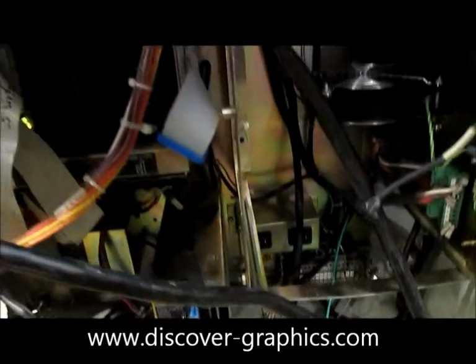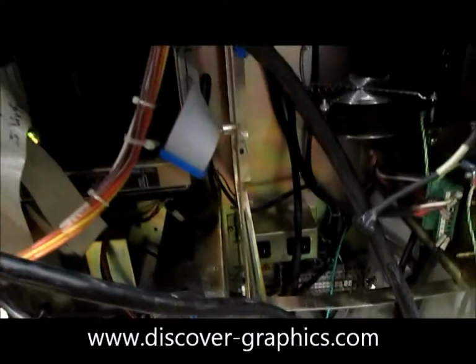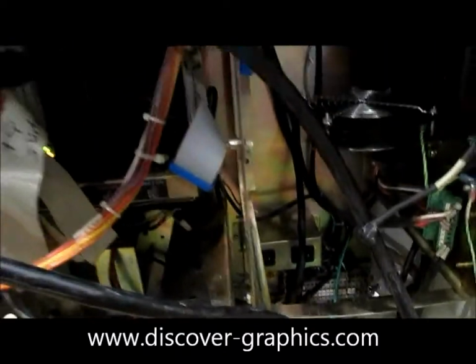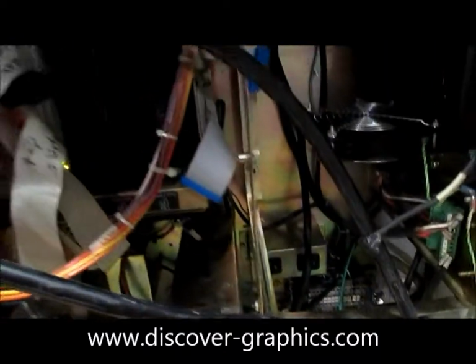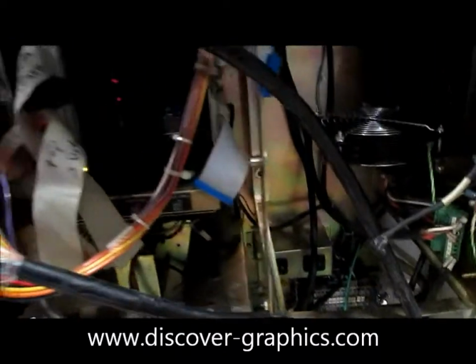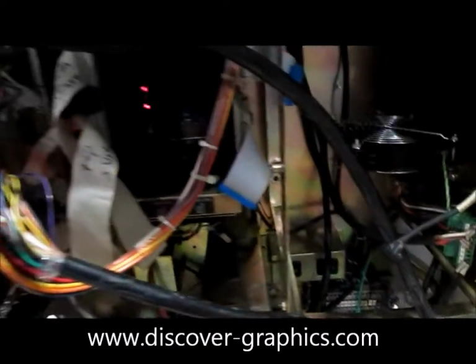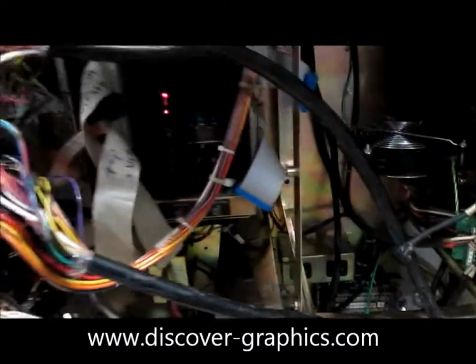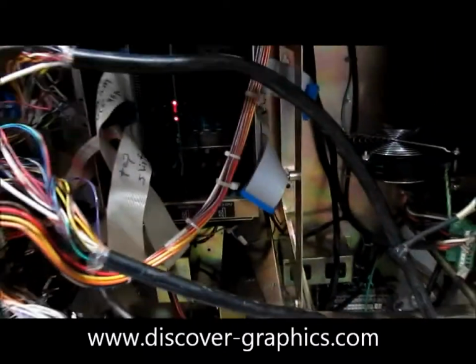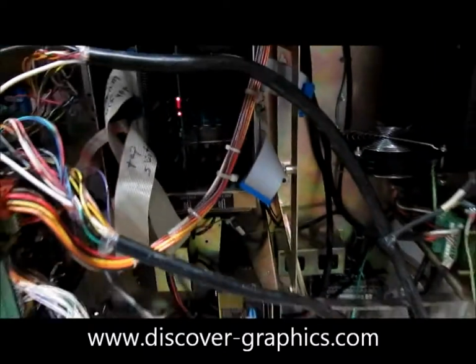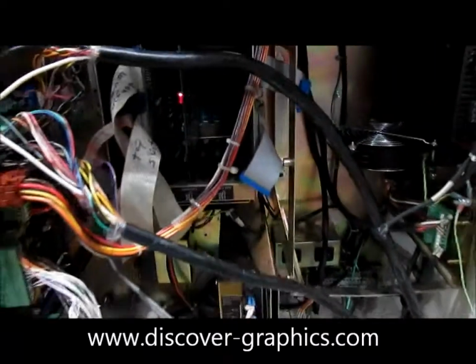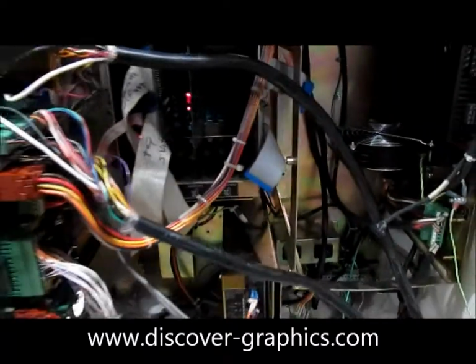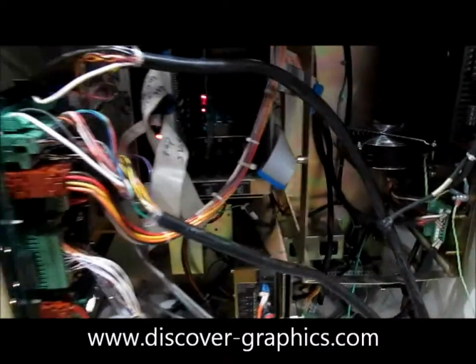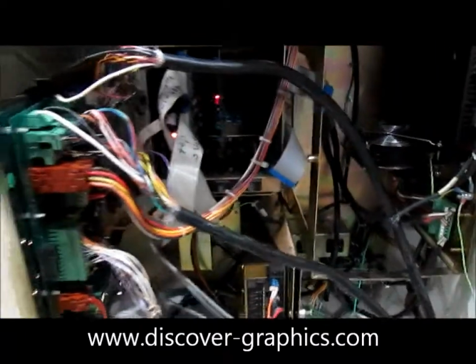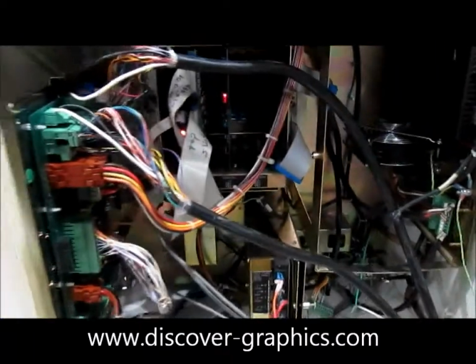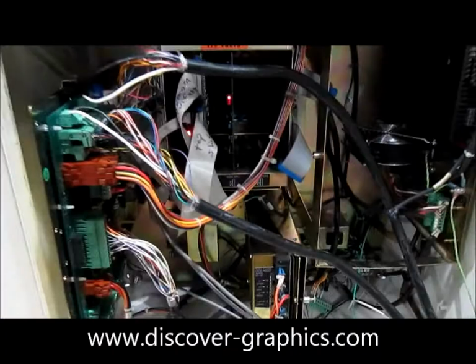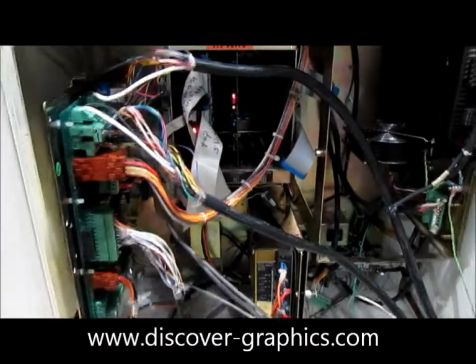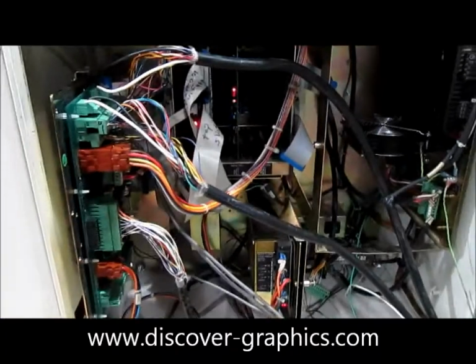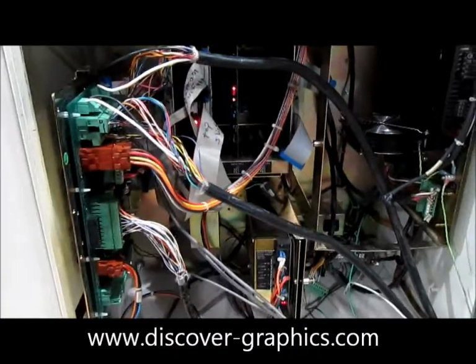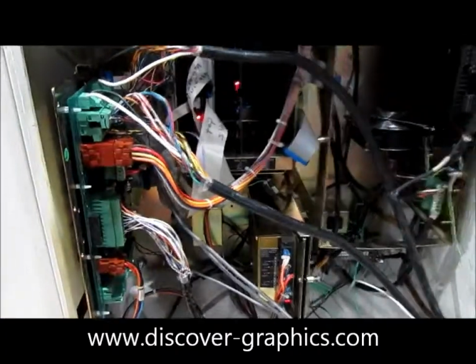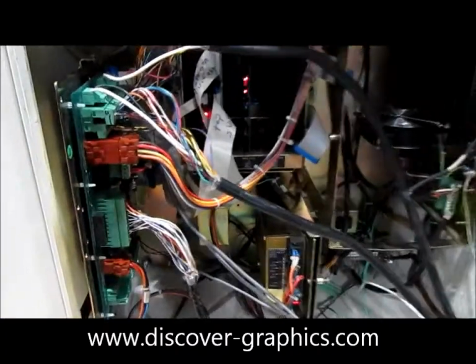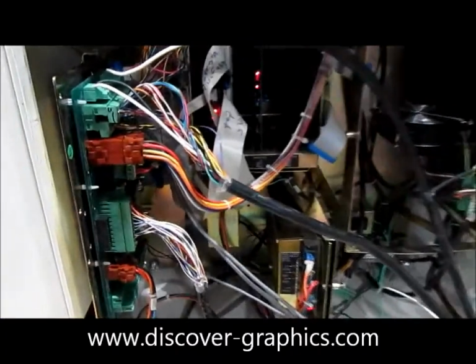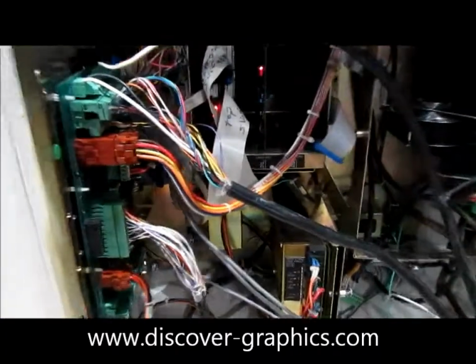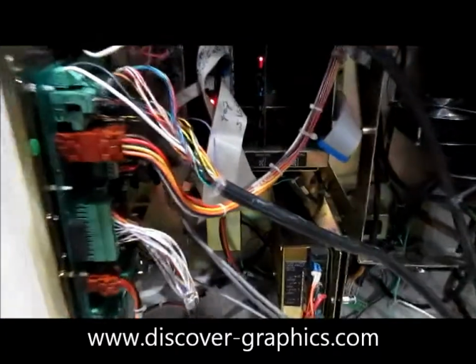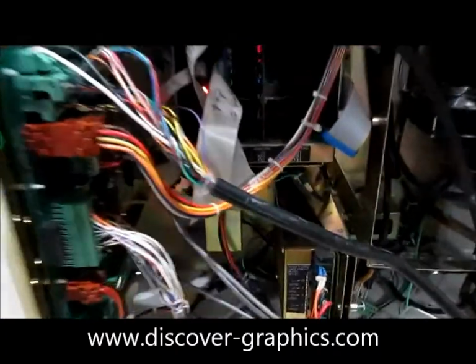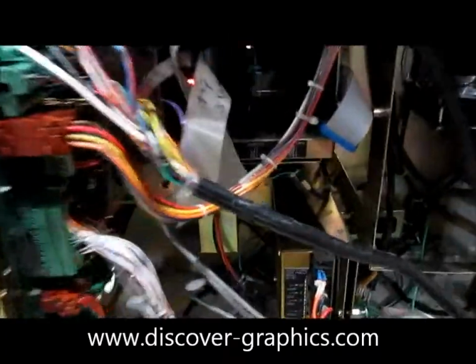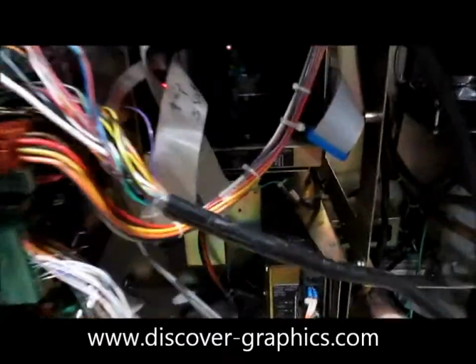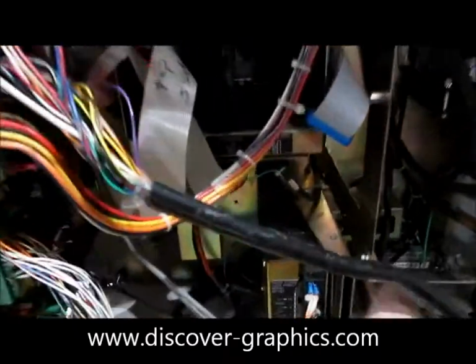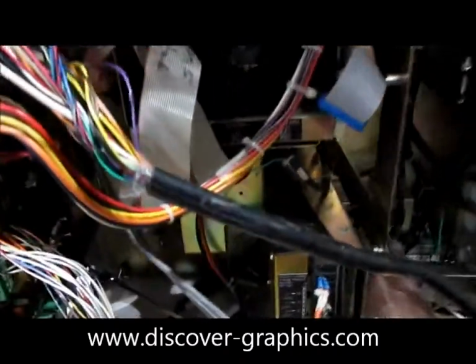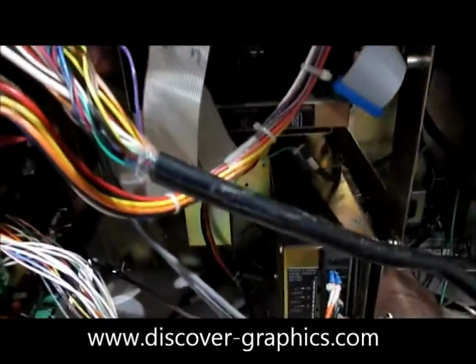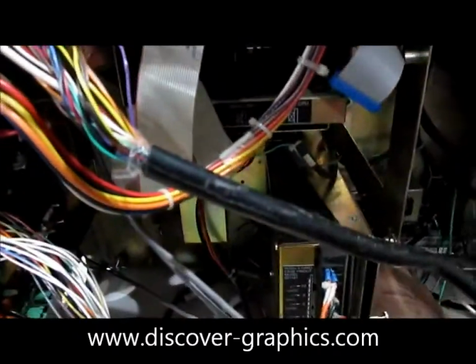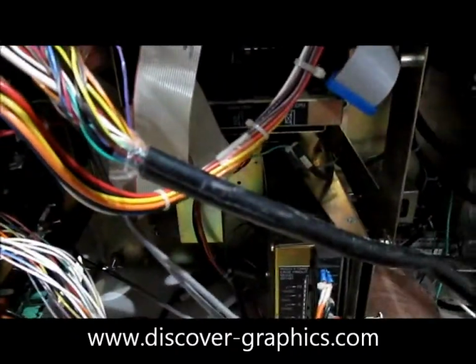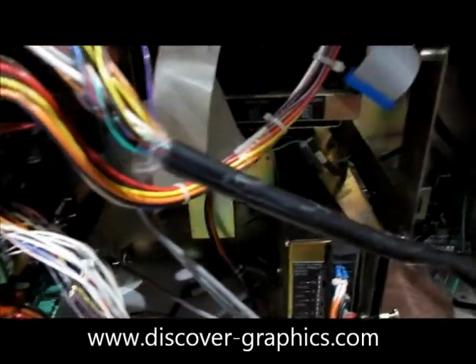So this is pretty much an overview of the Quadtech register control system, RGS4.